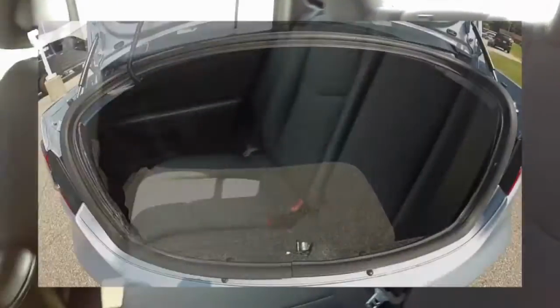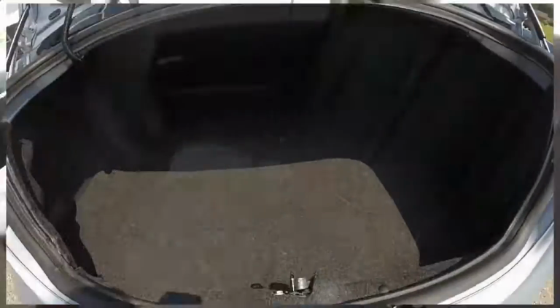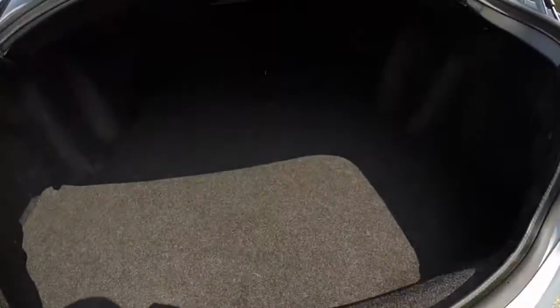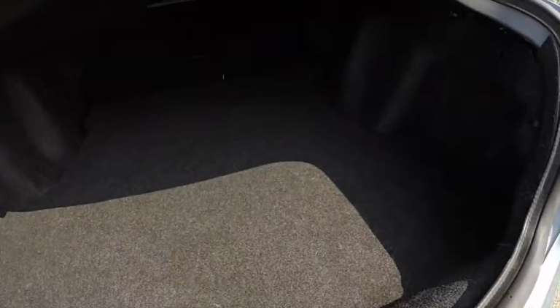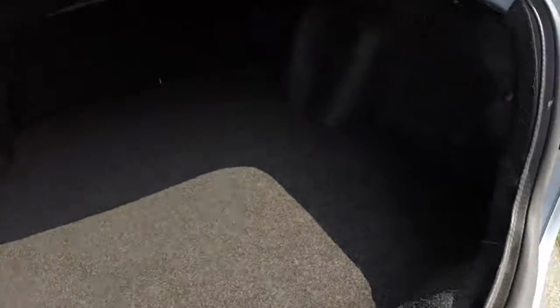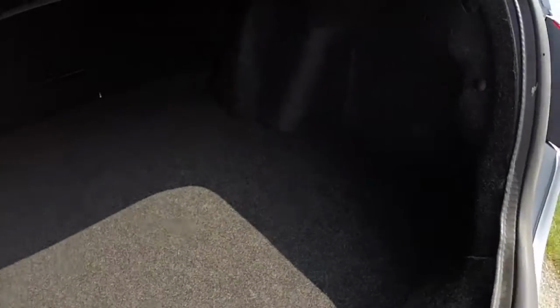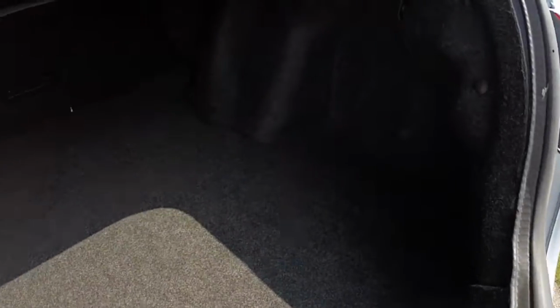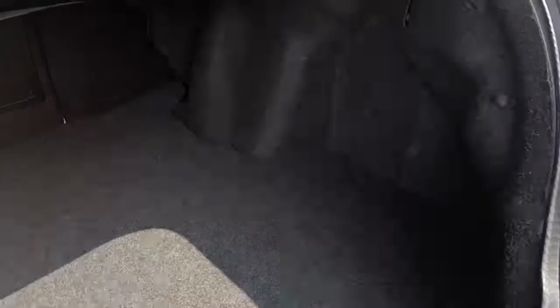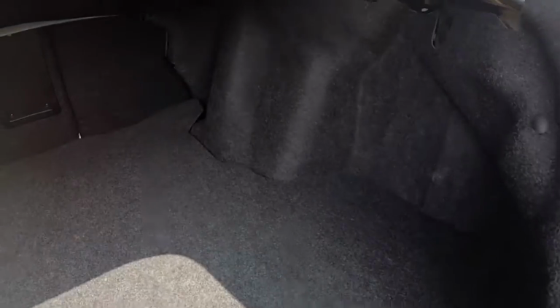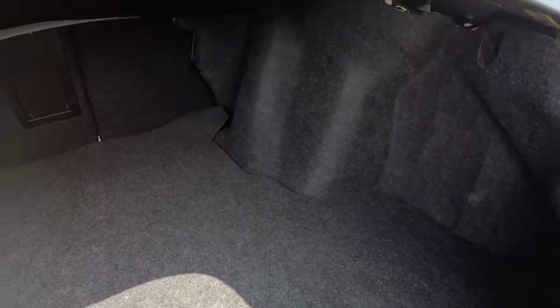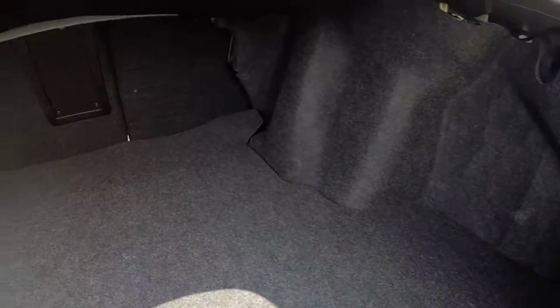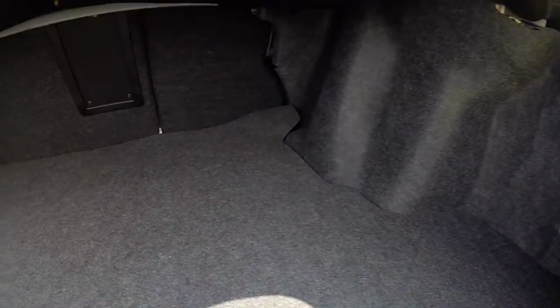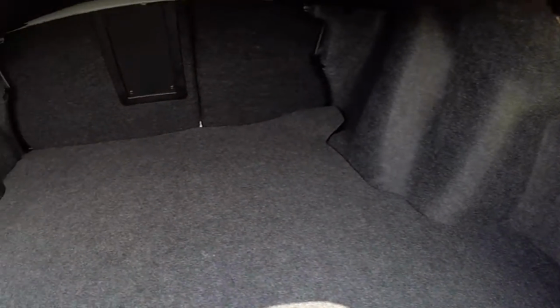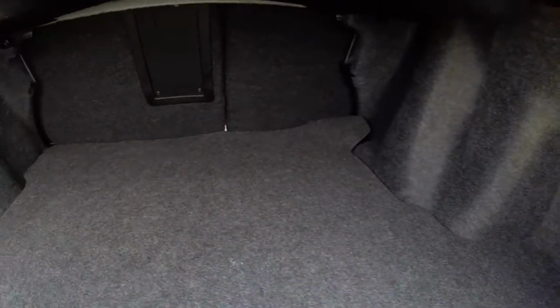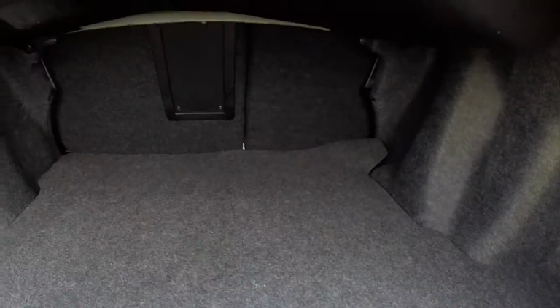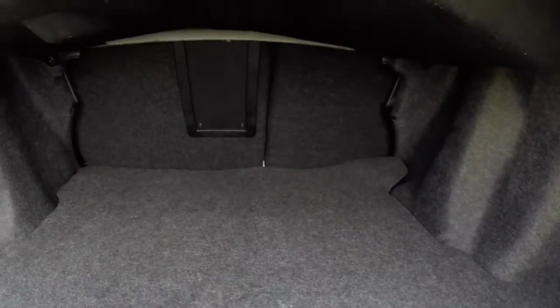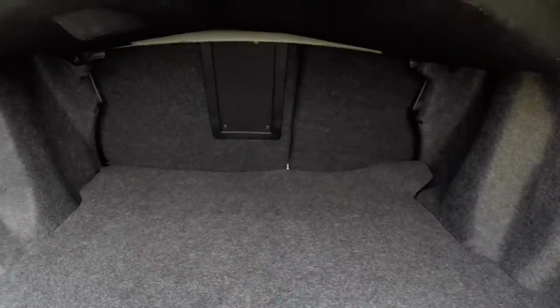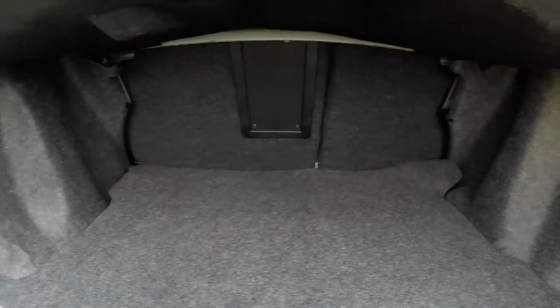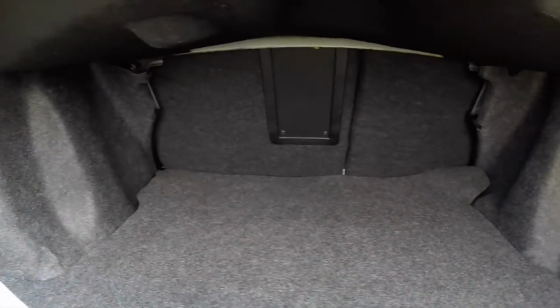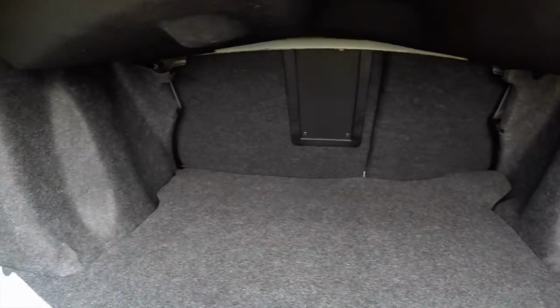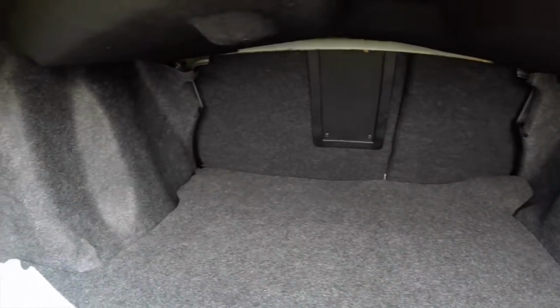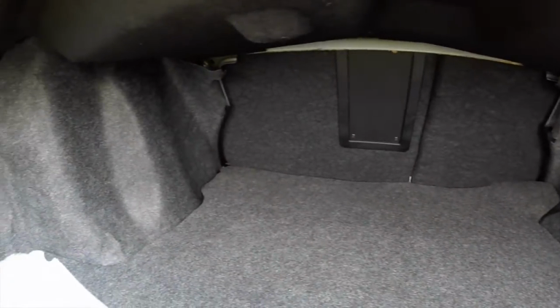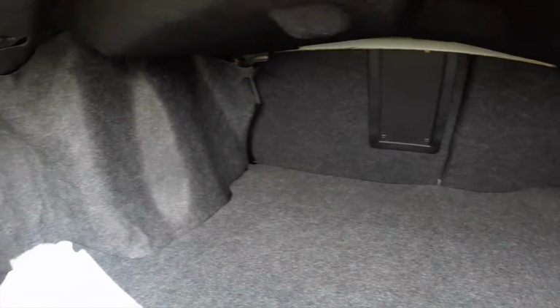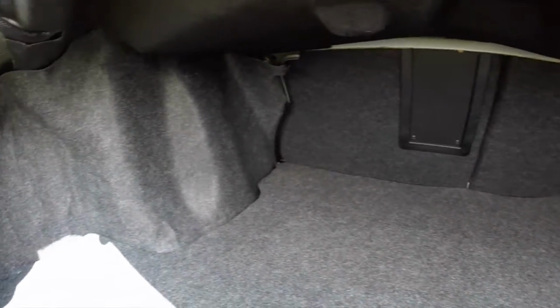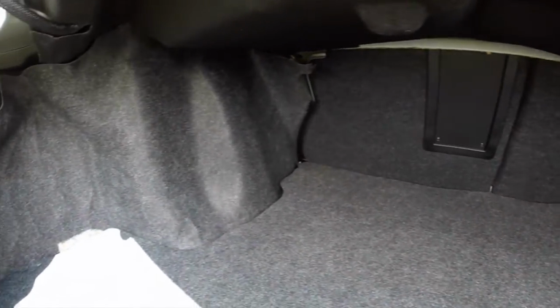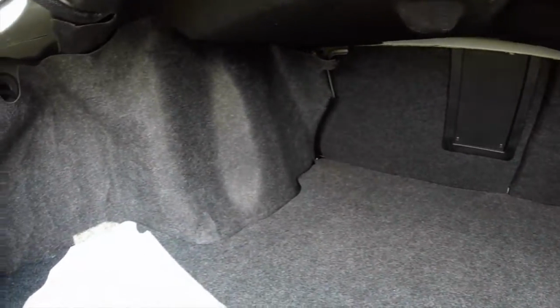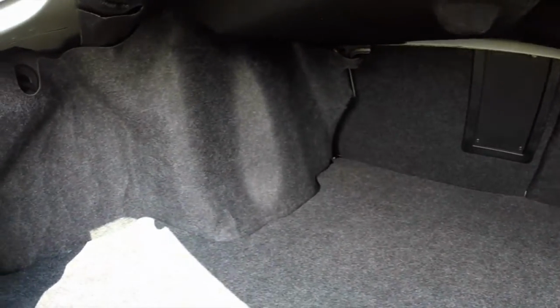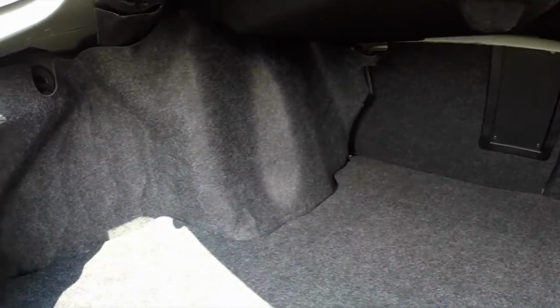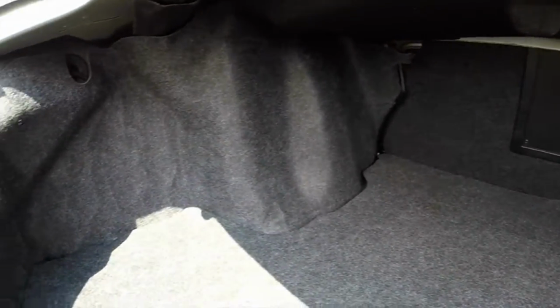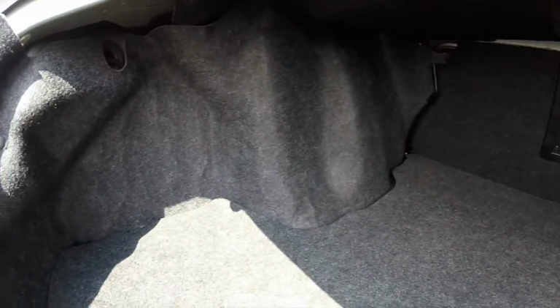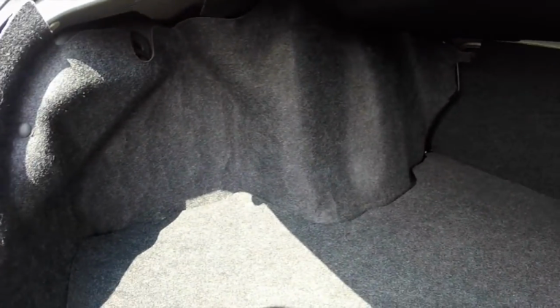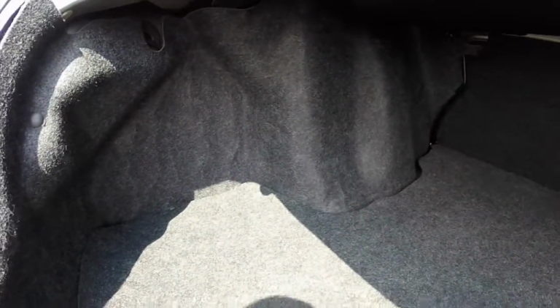Take a look at the spacious trunk. The seats do fold back in a 60-40 split.